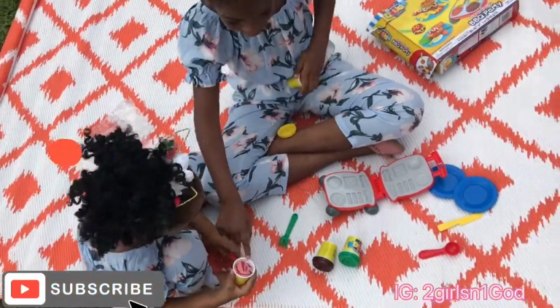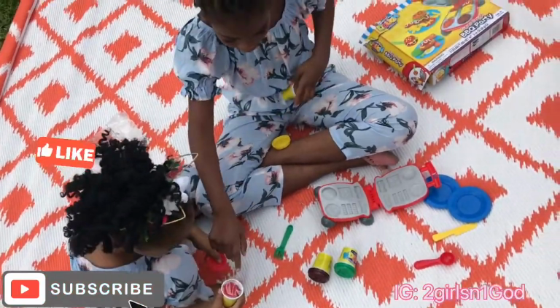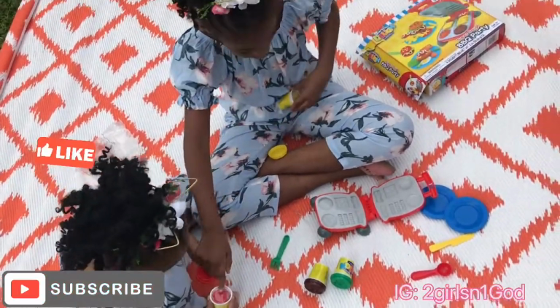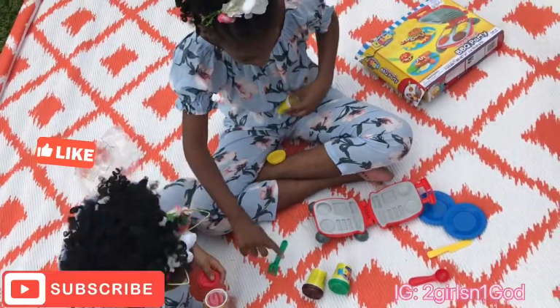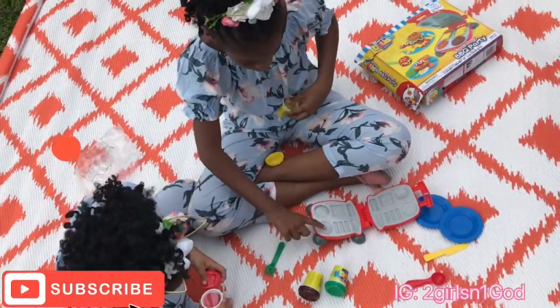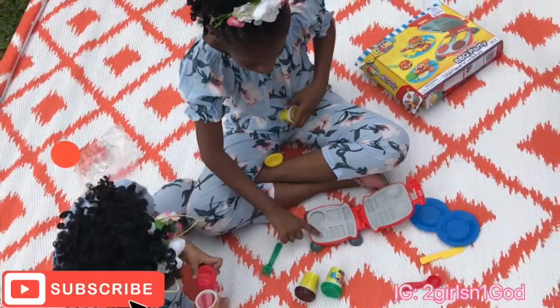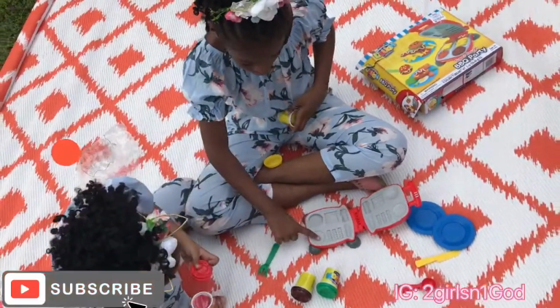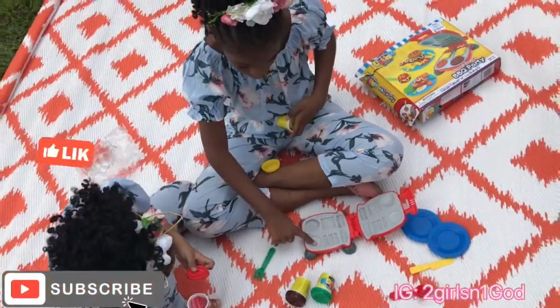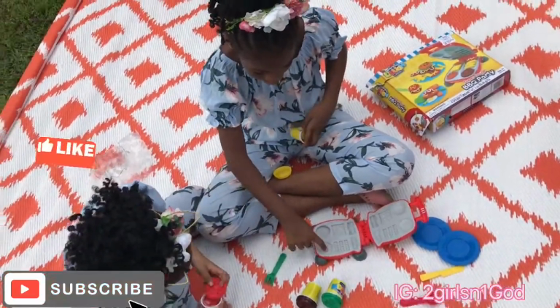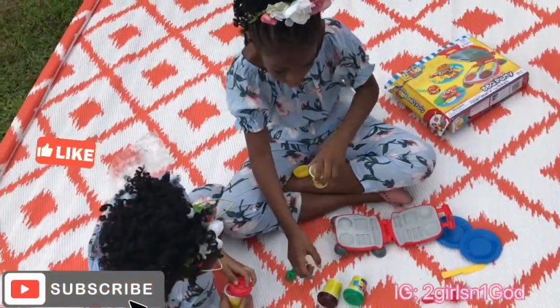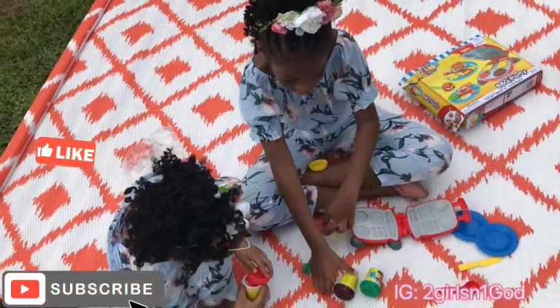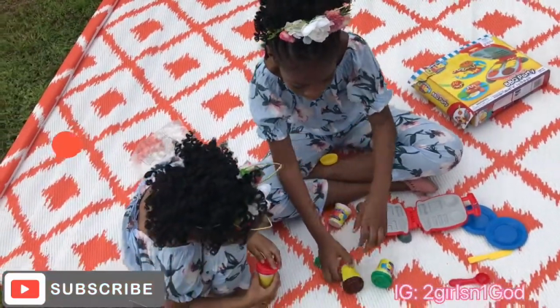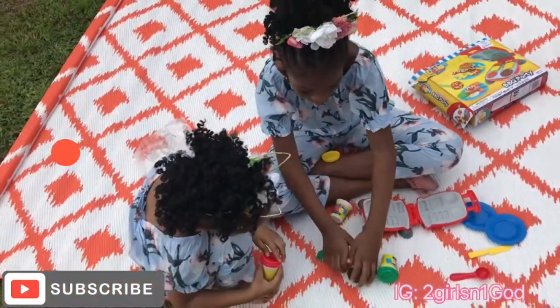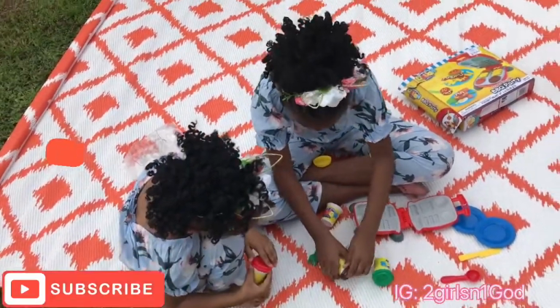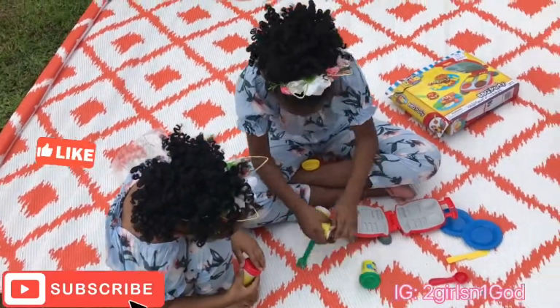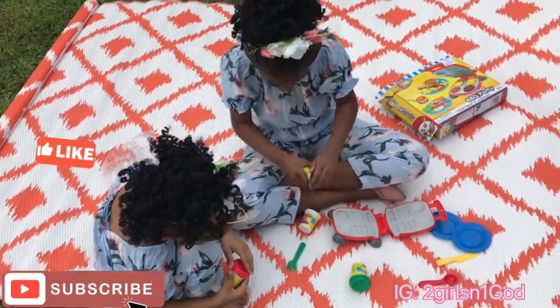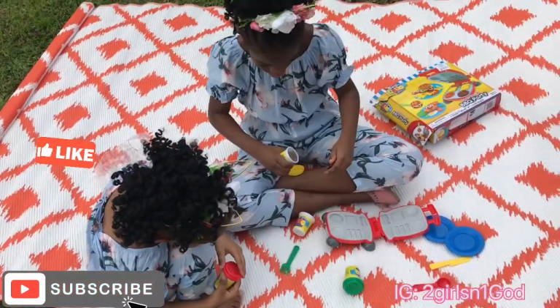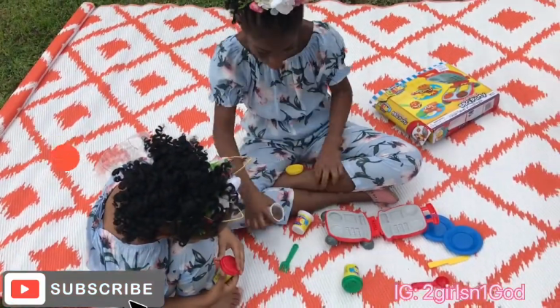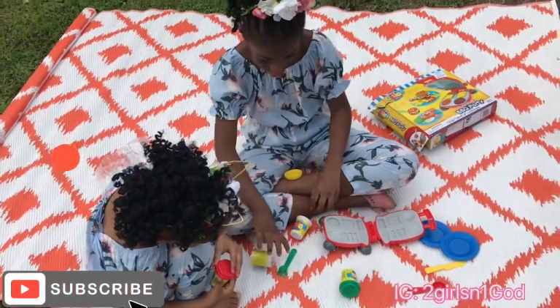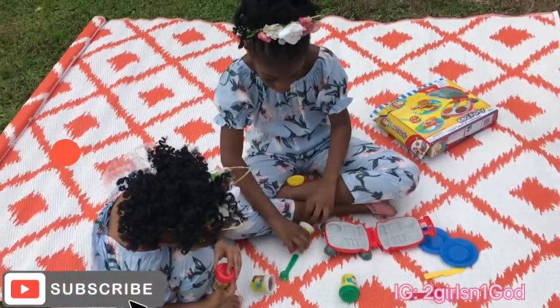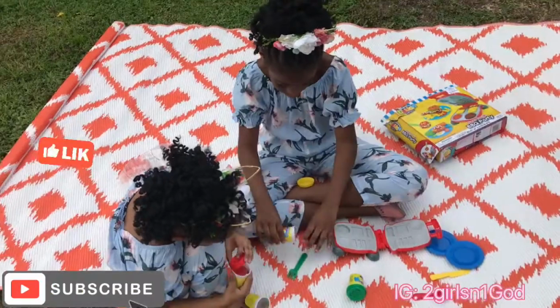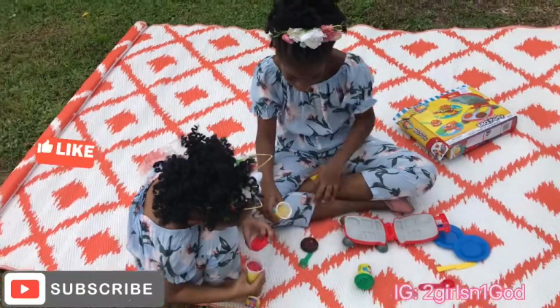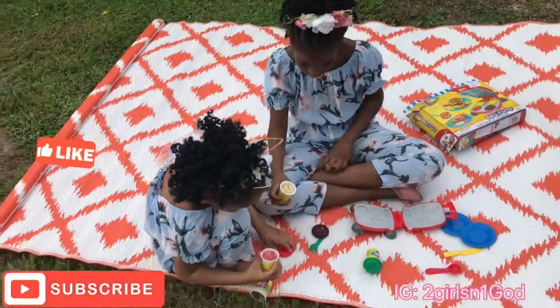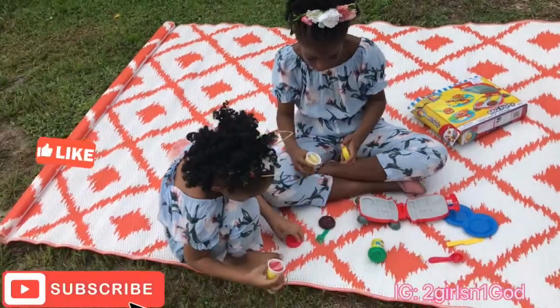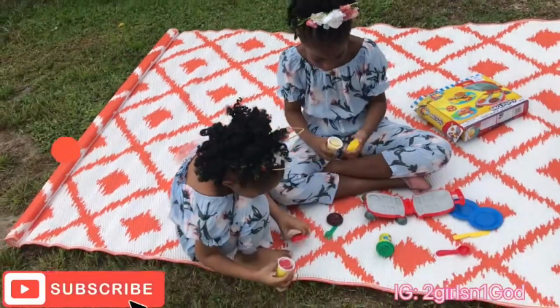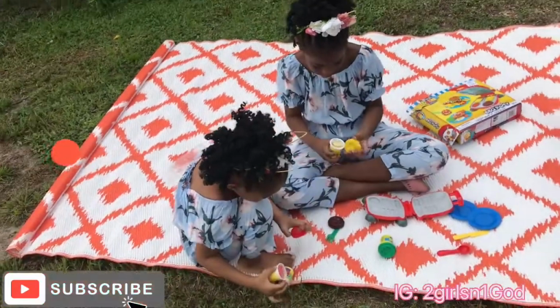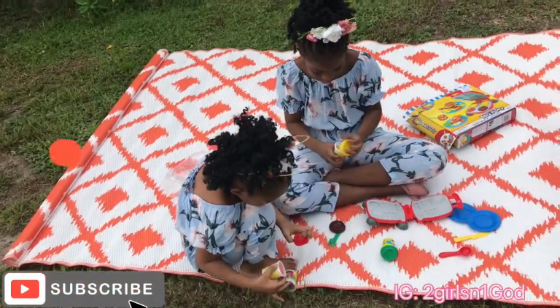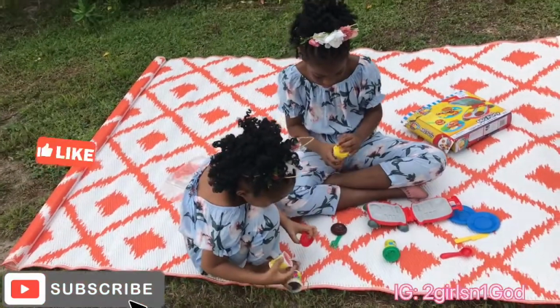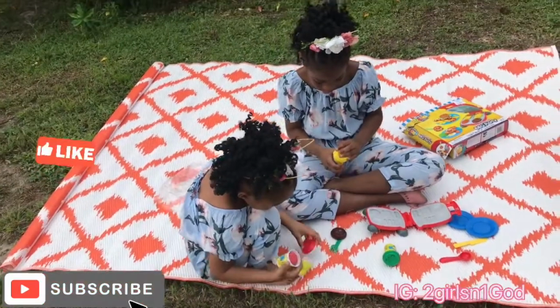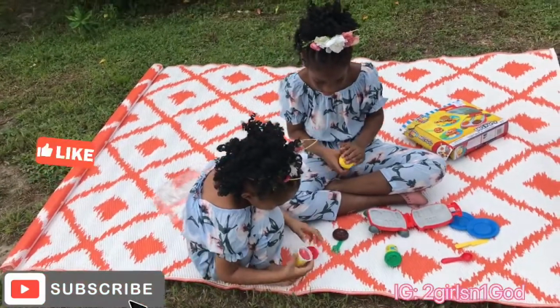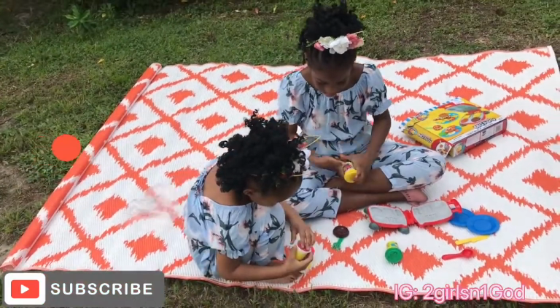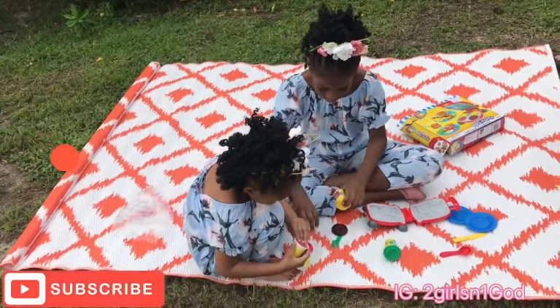That's the tomato. I'm going to make the tomato.